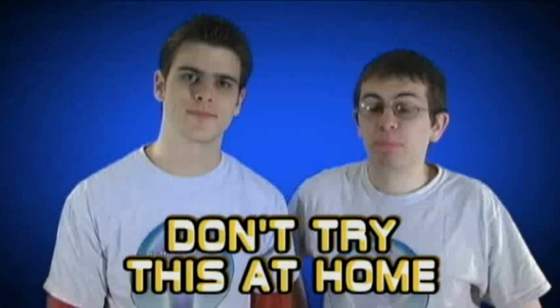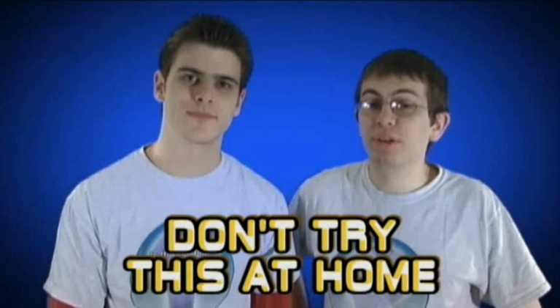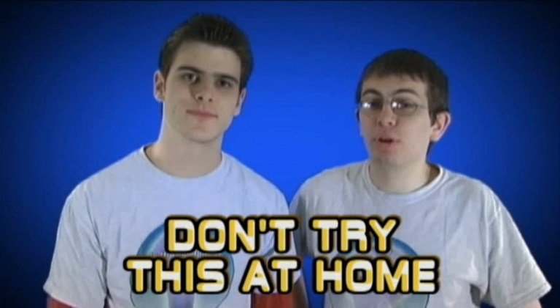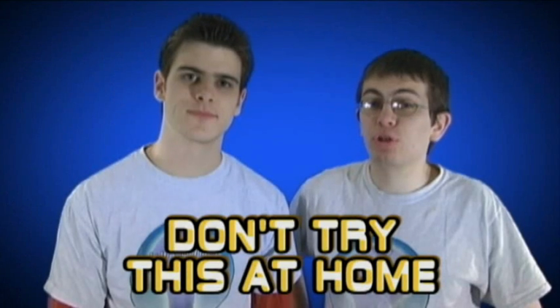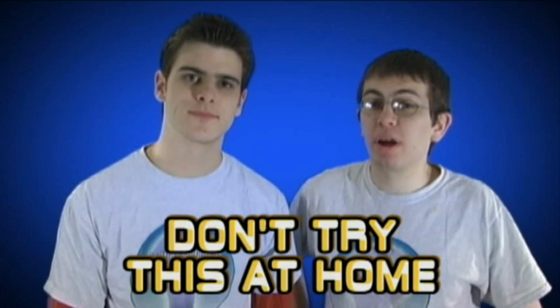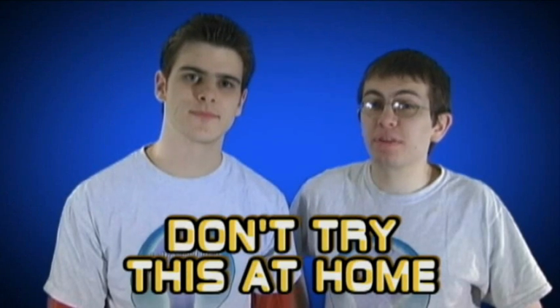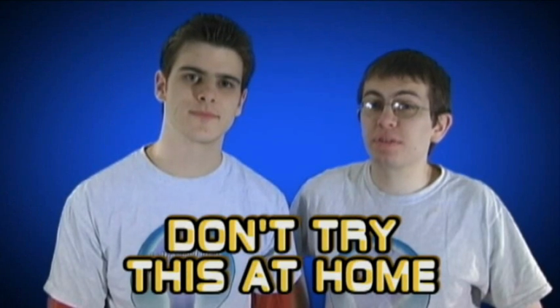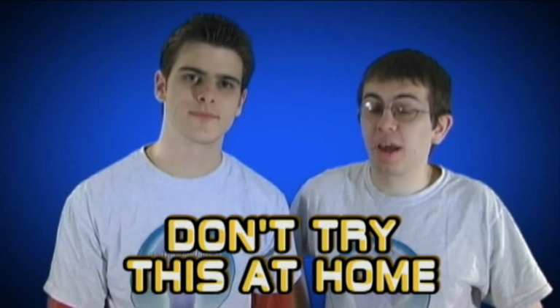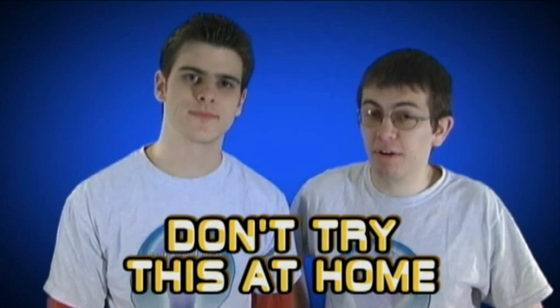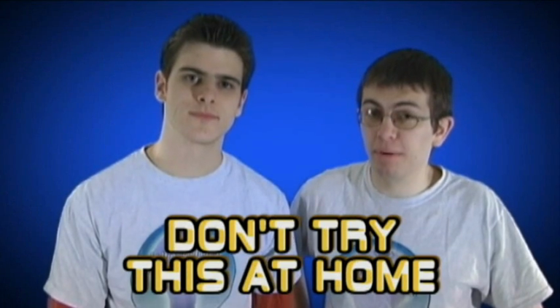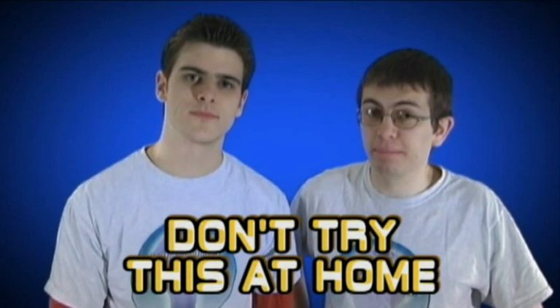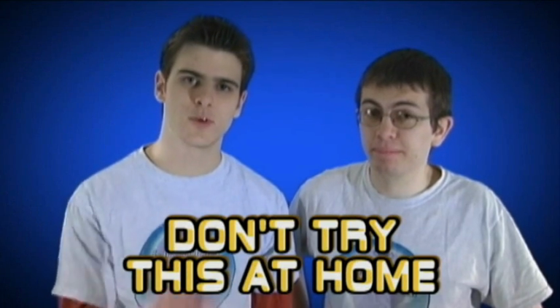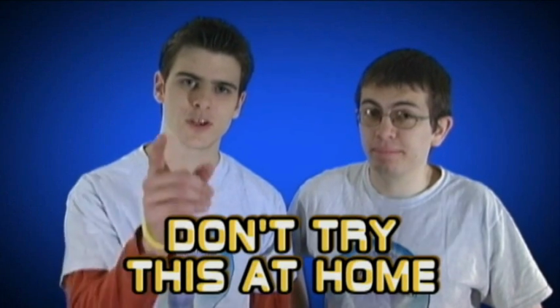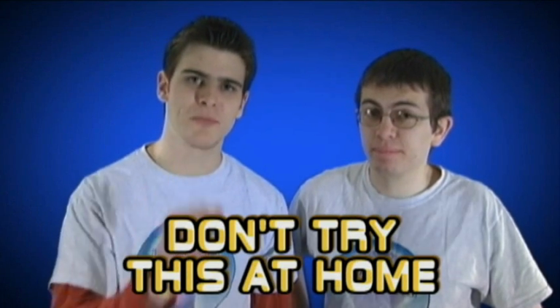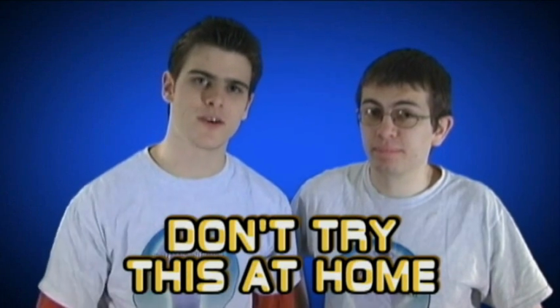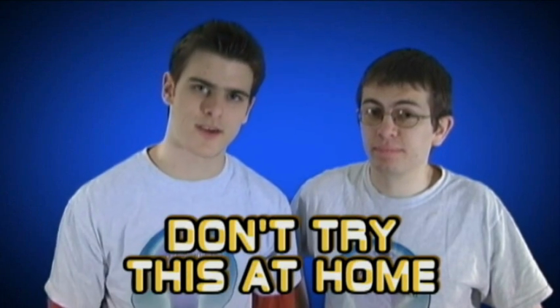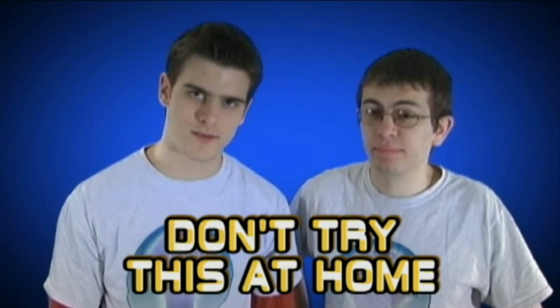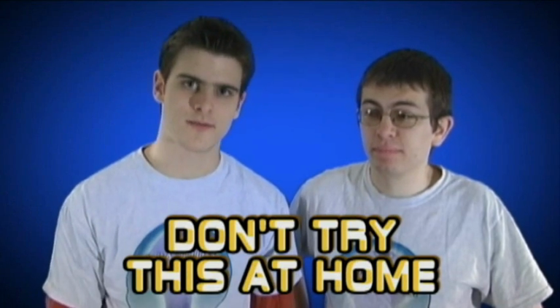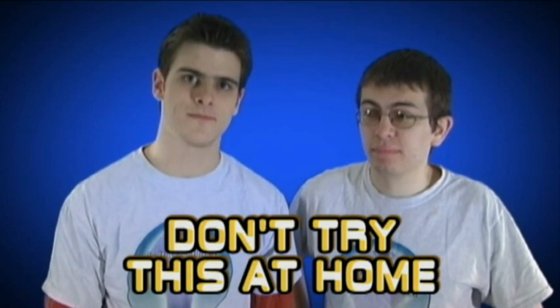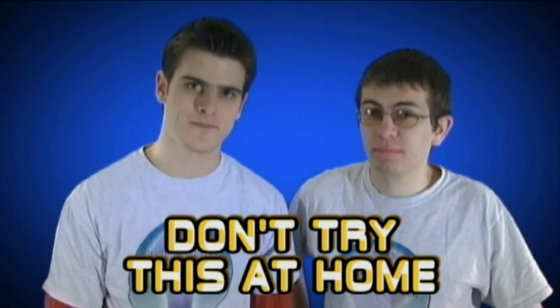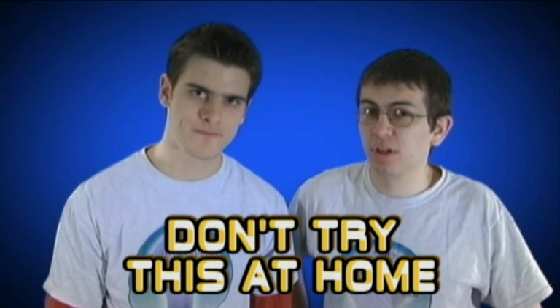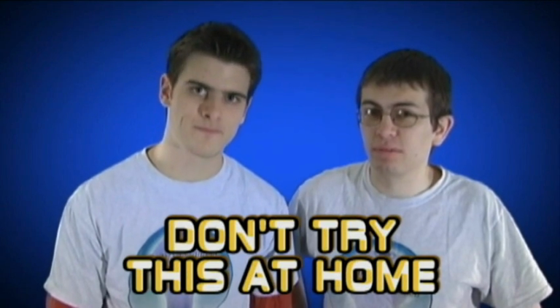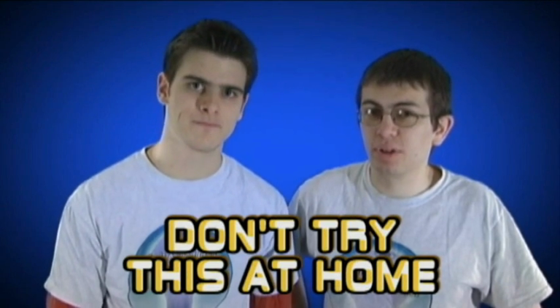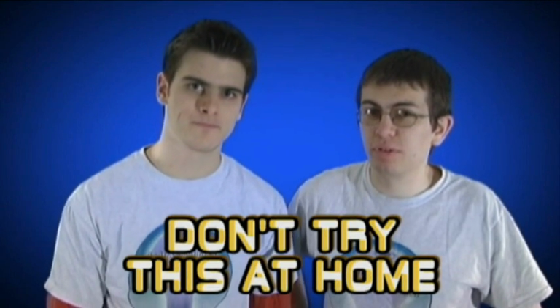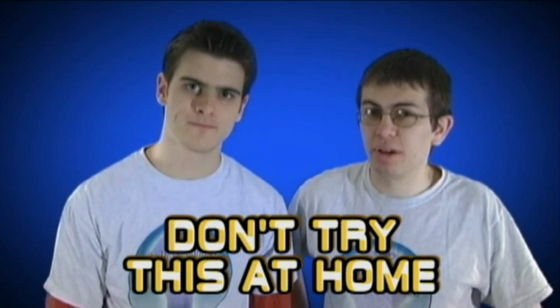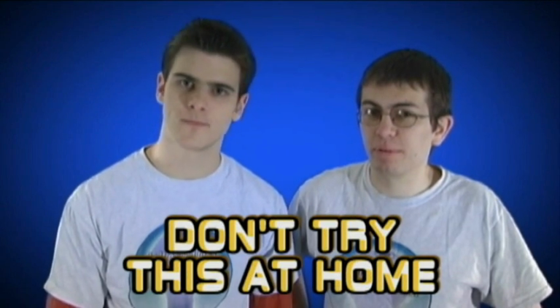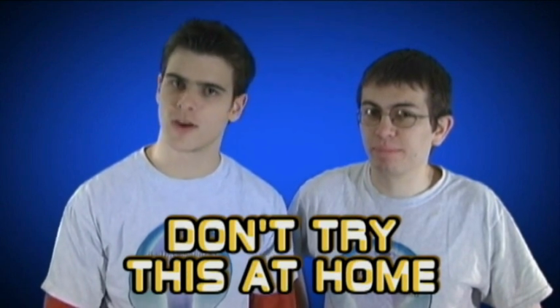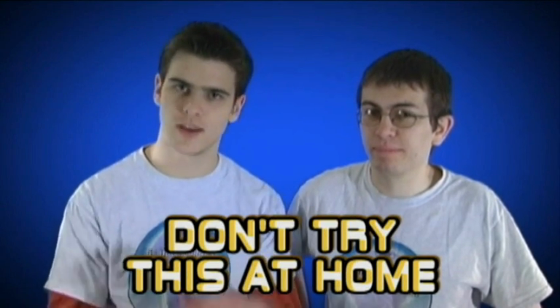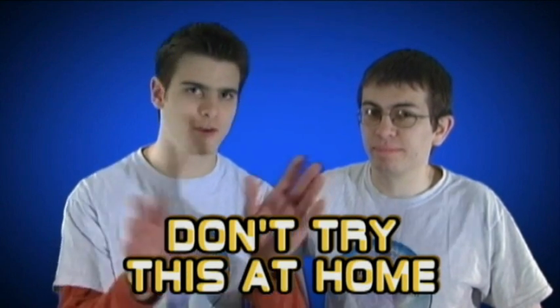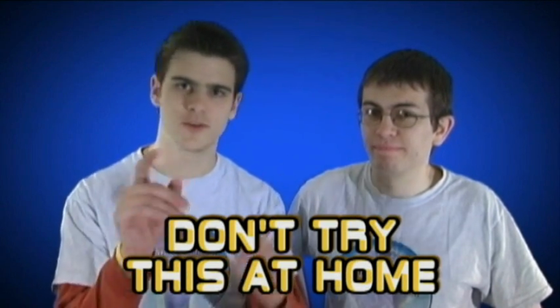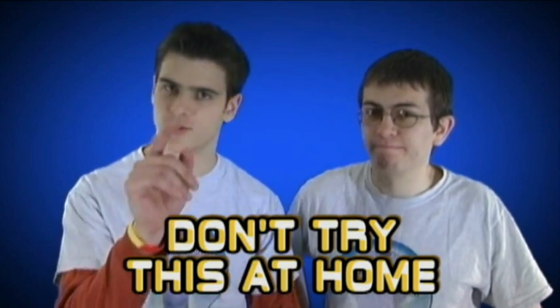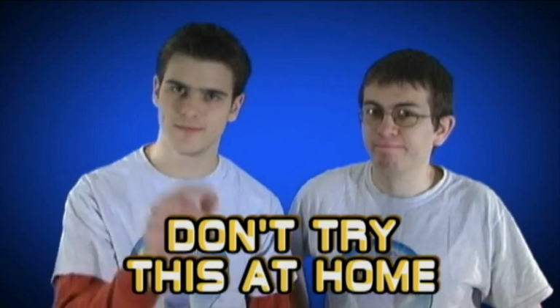Please don't try this at home. Do it at your parents' house. No, don't do that either. Okay, no, don't do it.